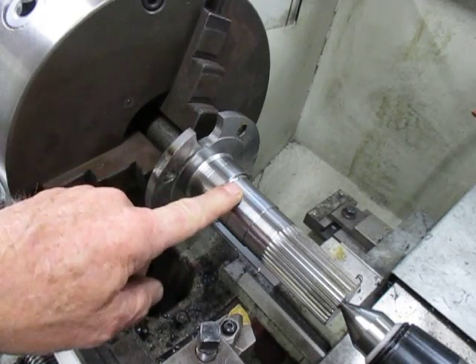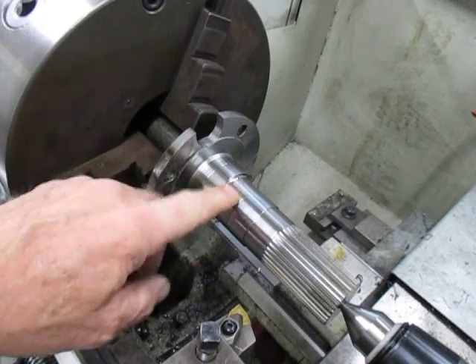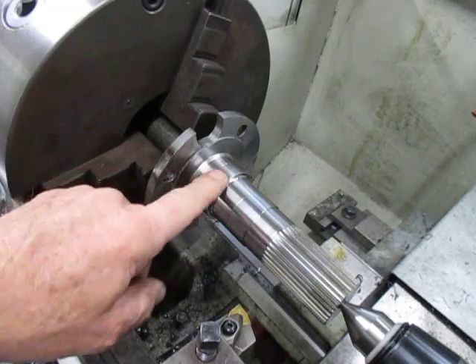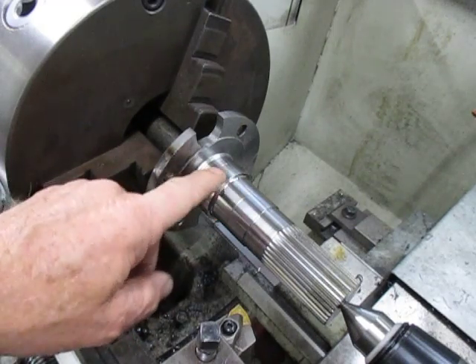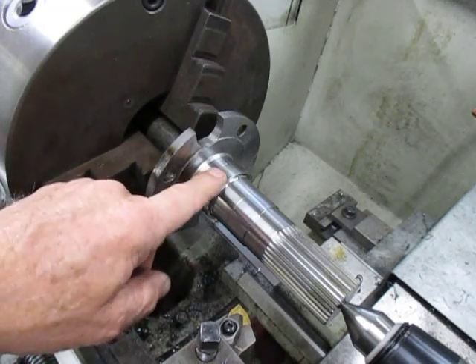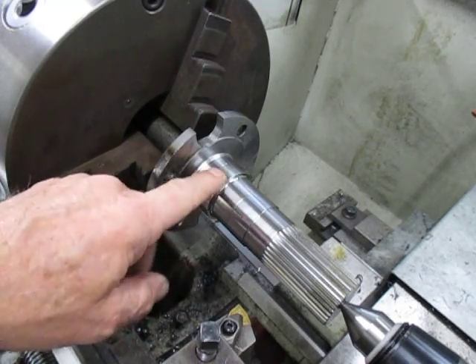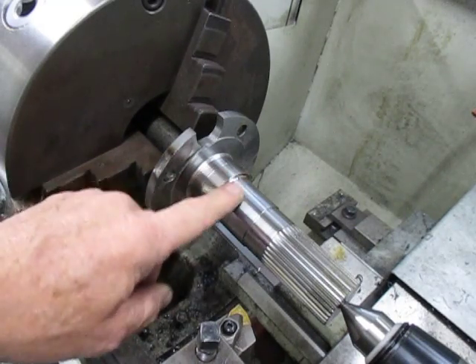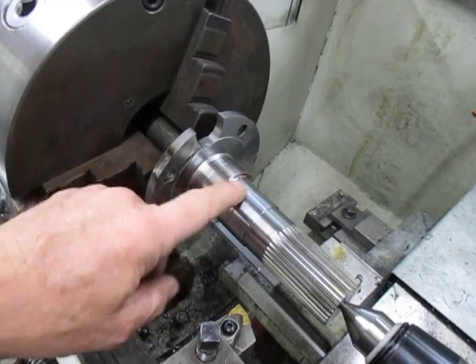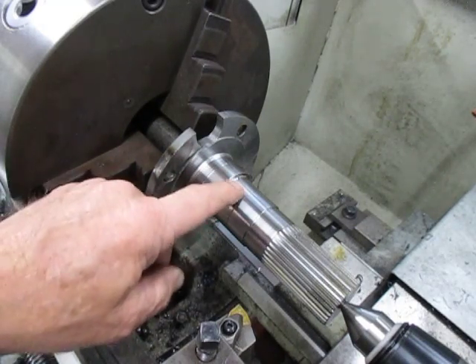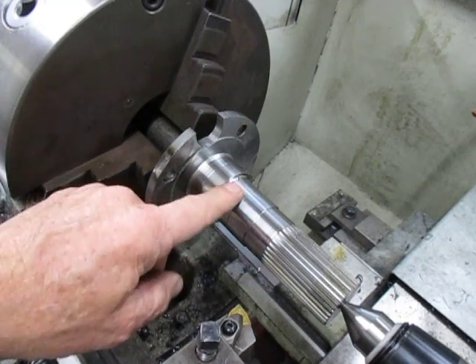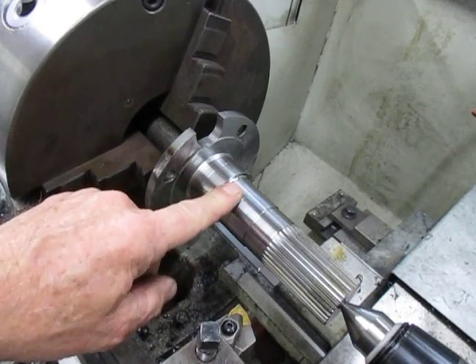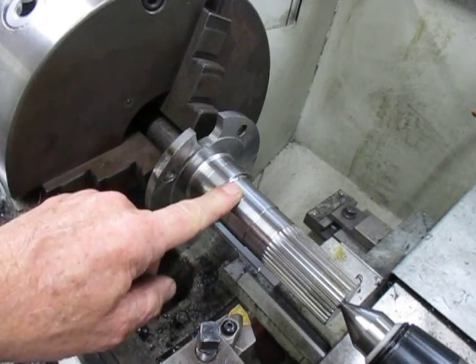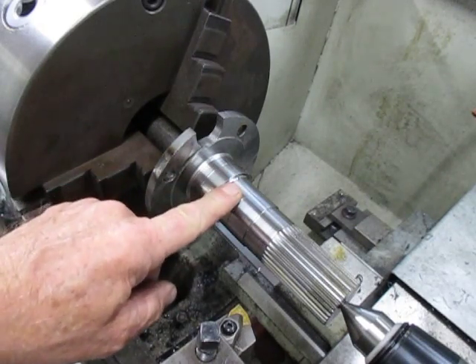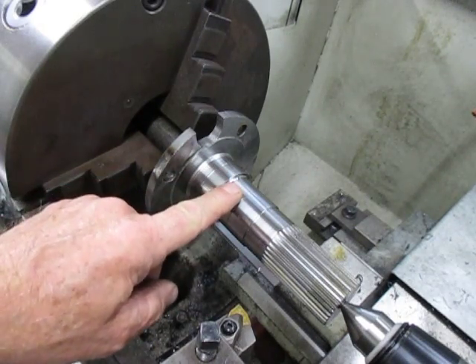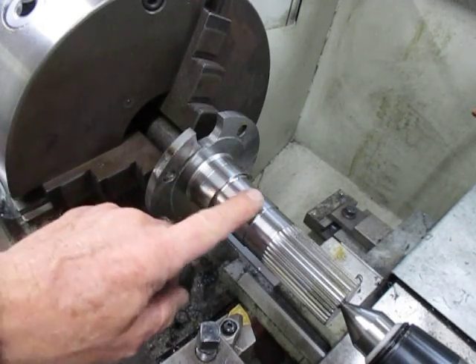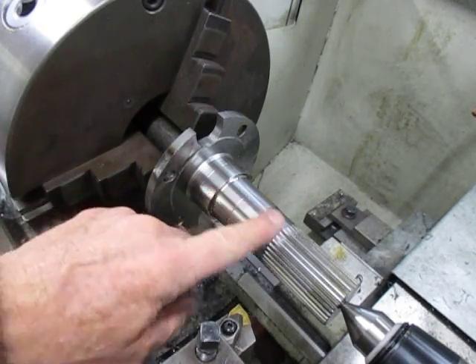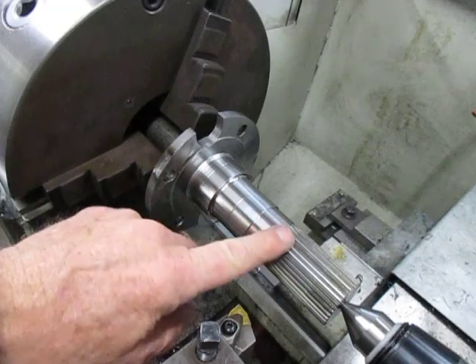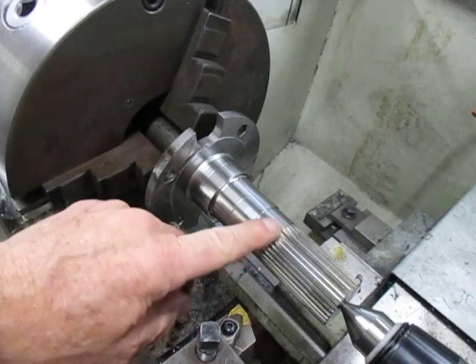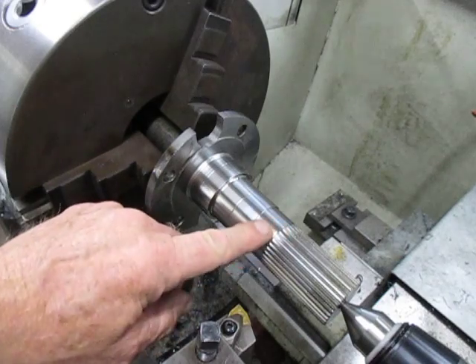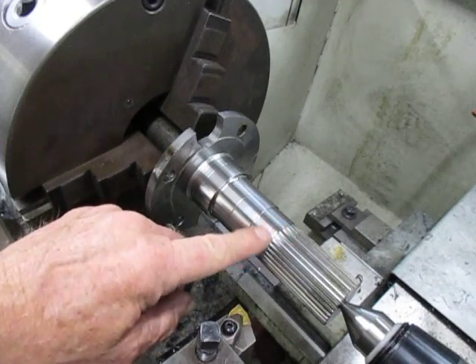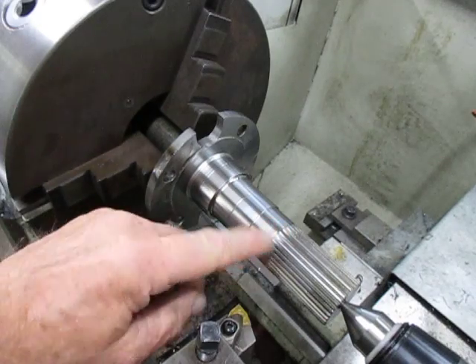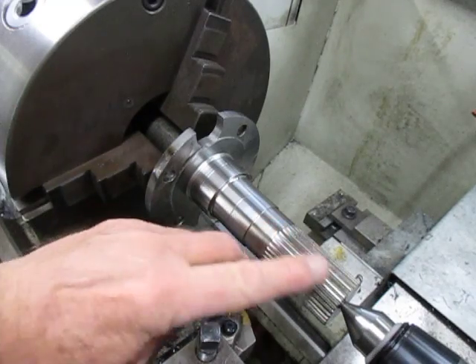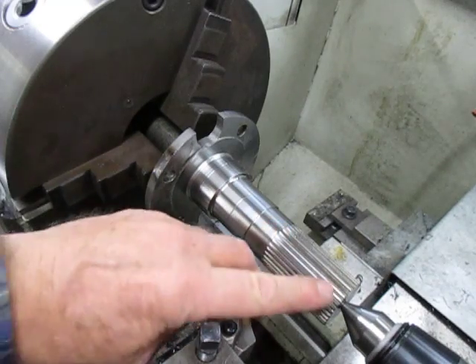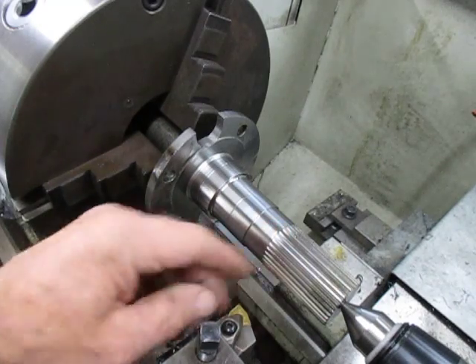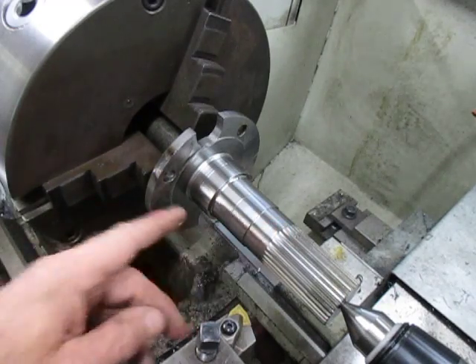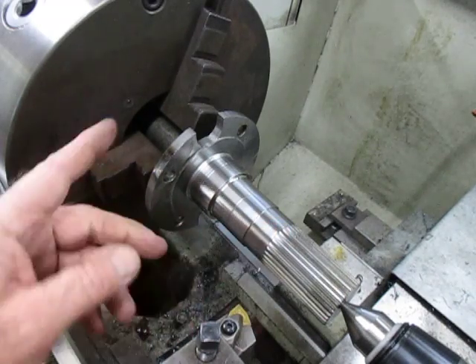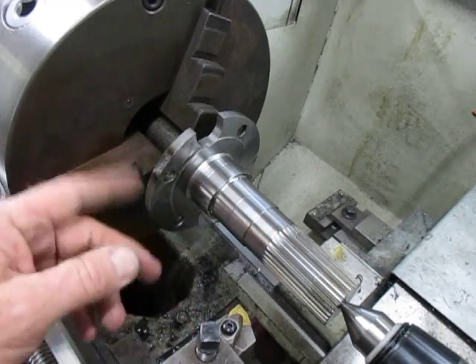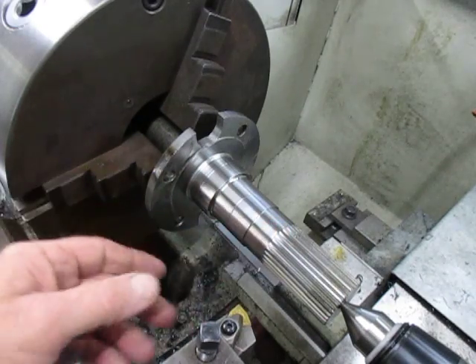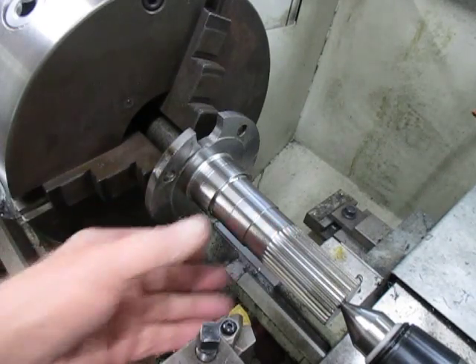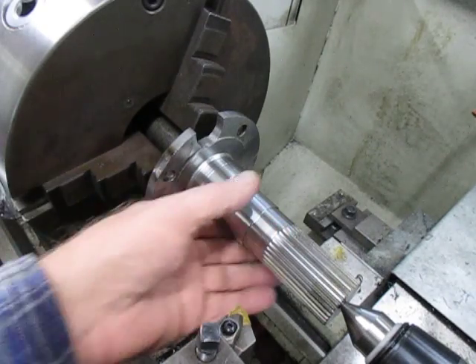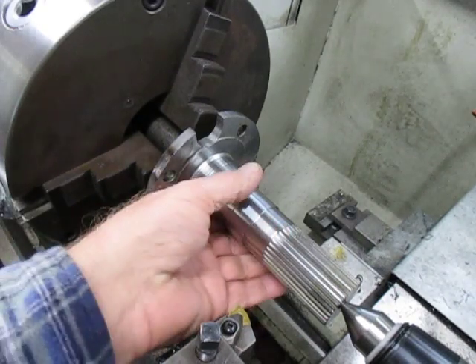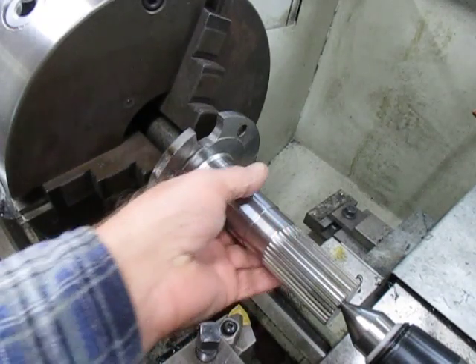This shaft was very hard and we did that with ceramics. I'm about to take this one out and chuck up the next one.